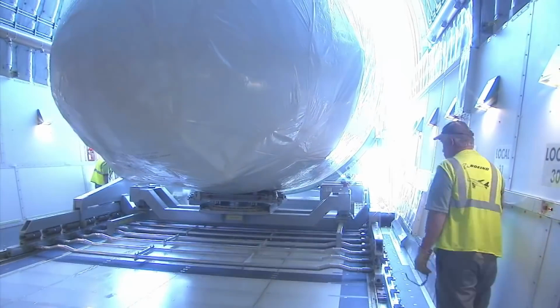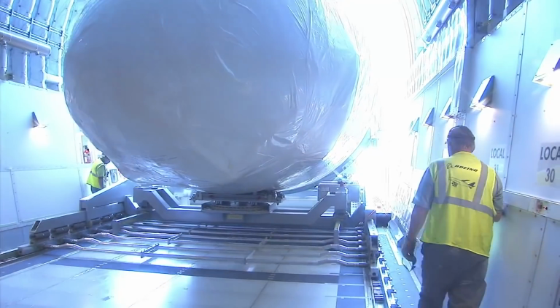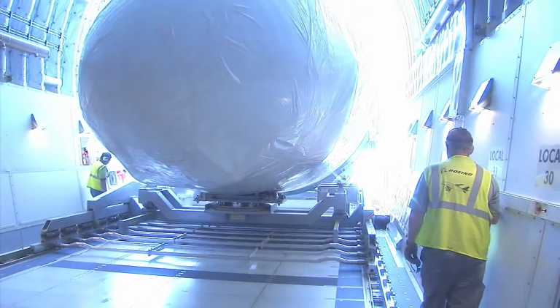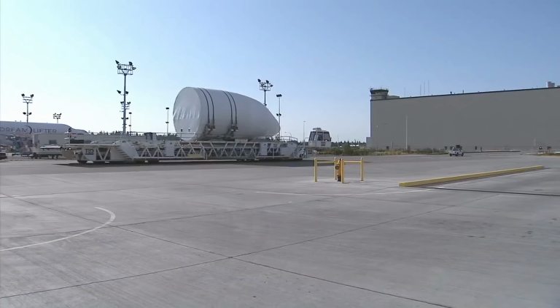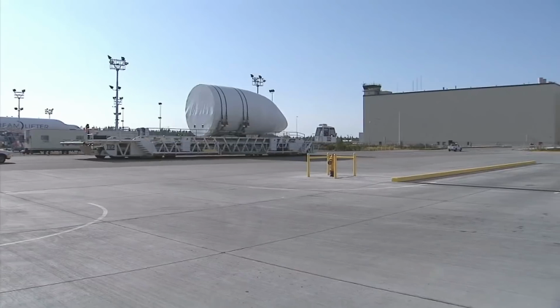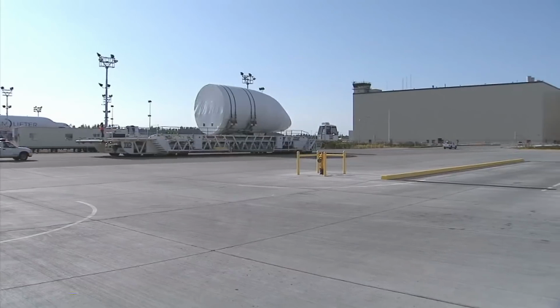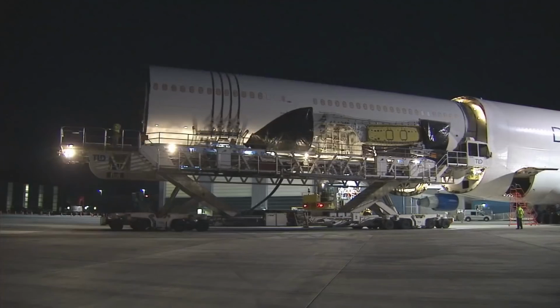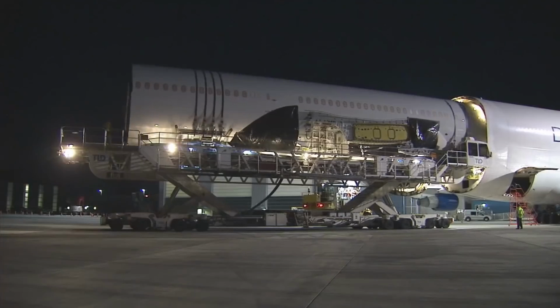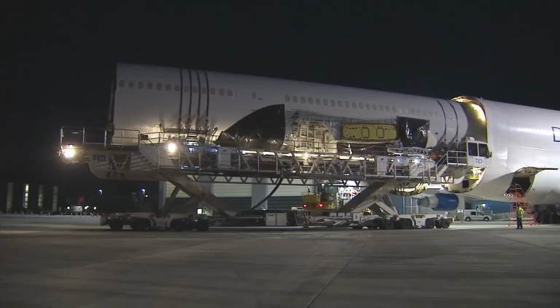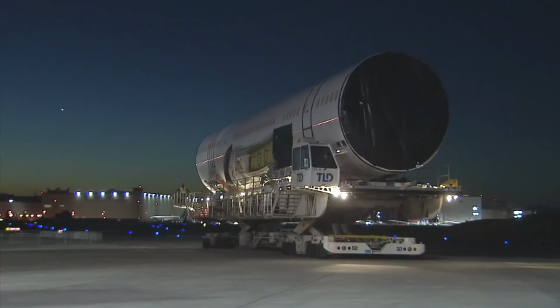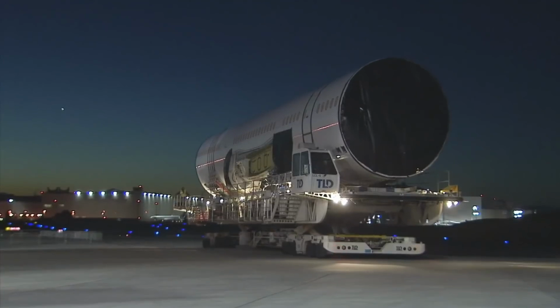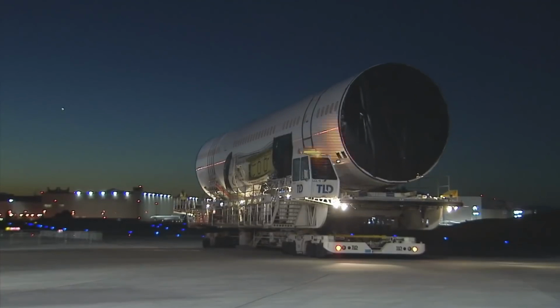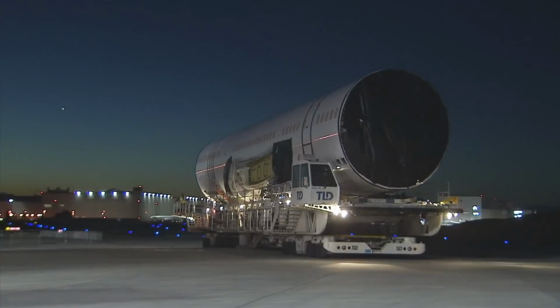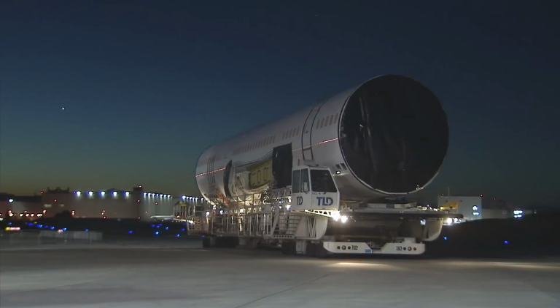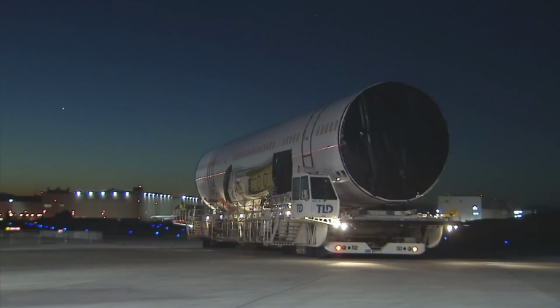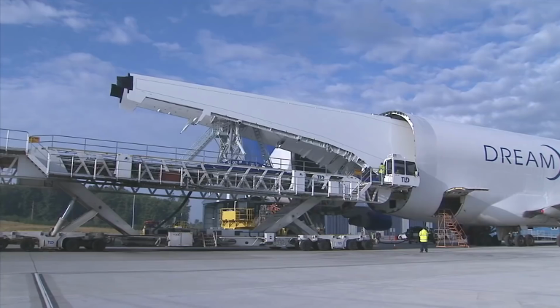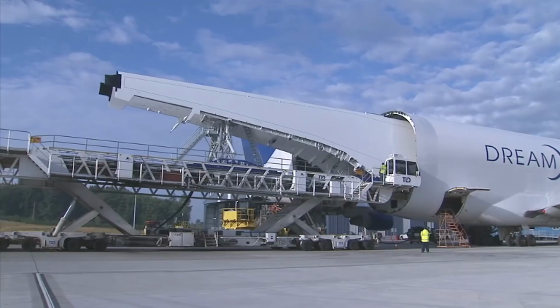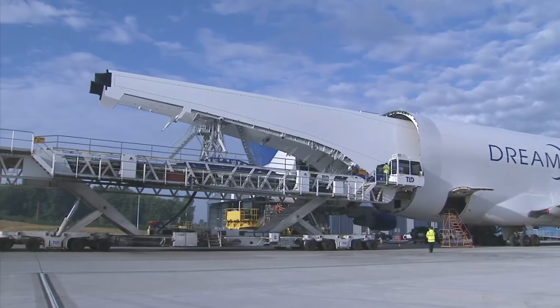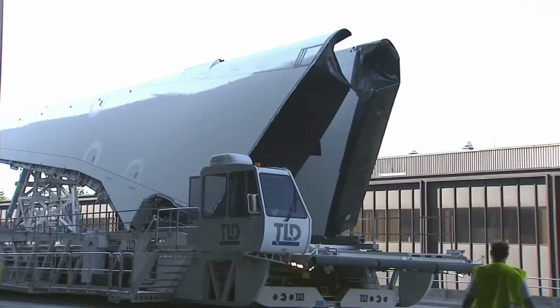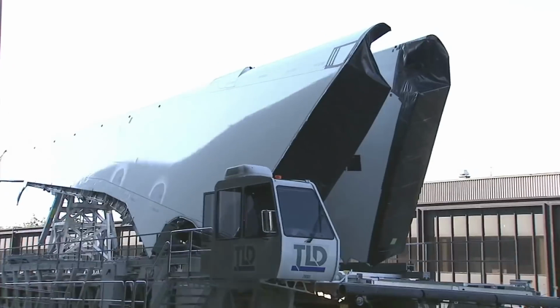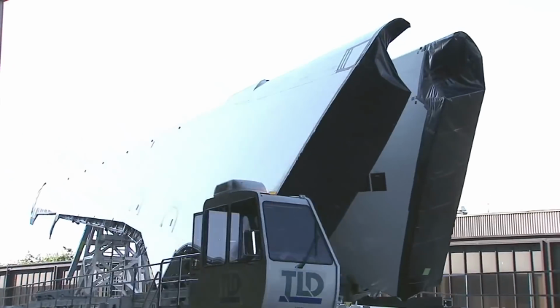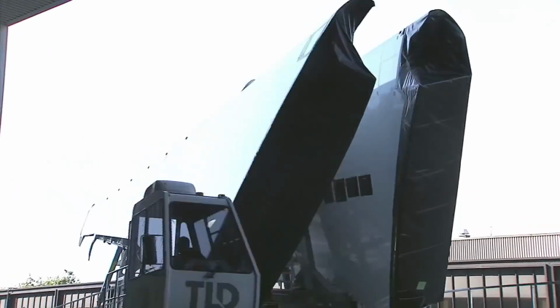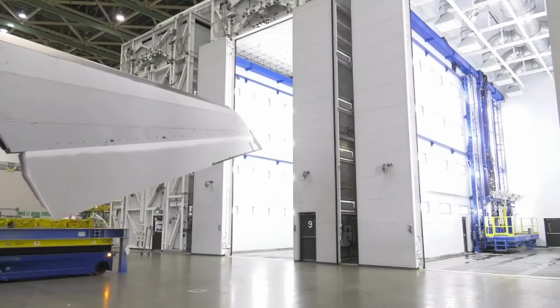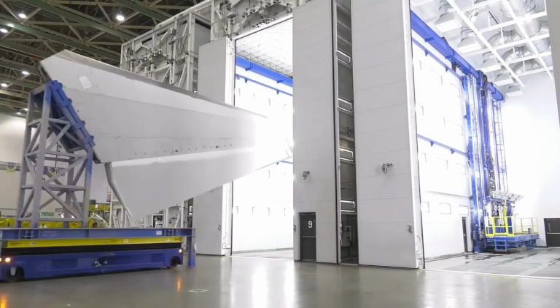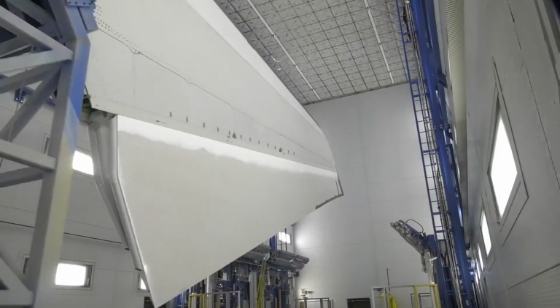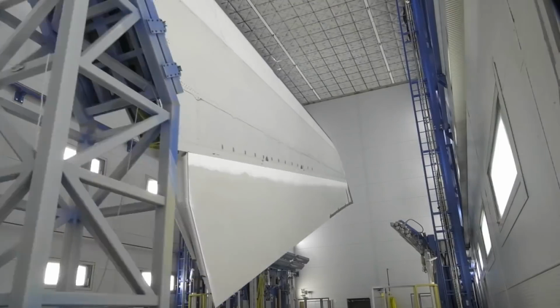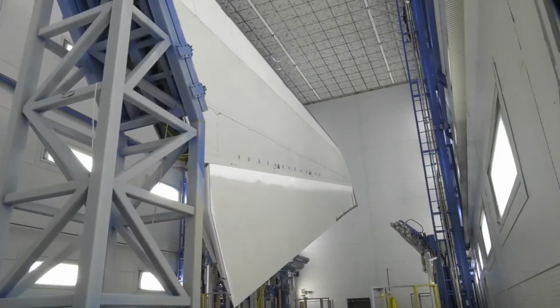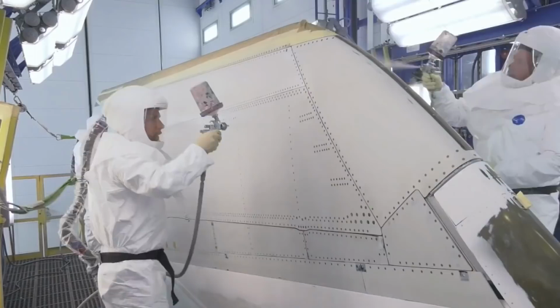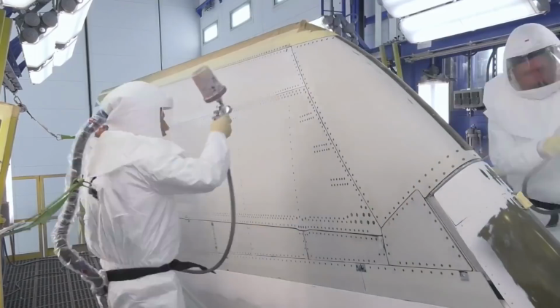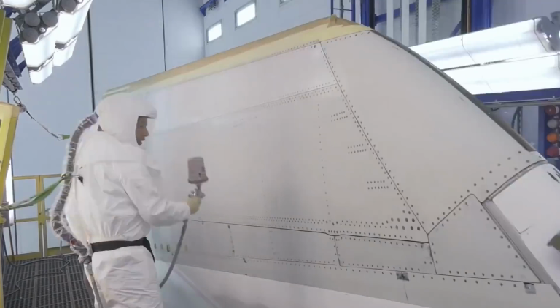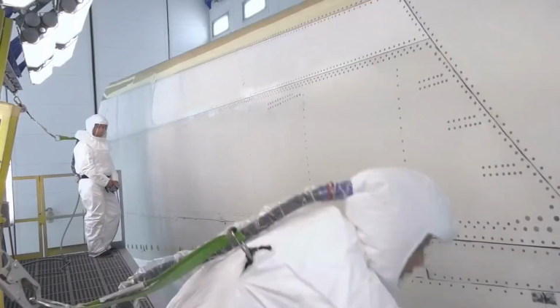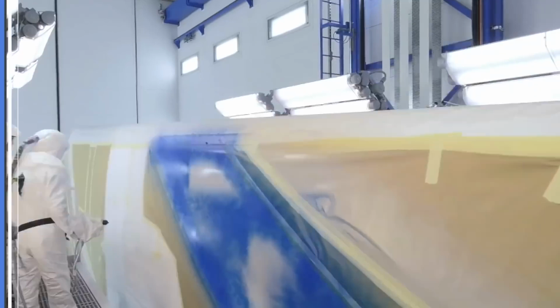This latching system was actually based on a system originally designed for a Boeing 777 folding wing proposal. Camessa Aeronautica of Spain provided additional engineering support to the project.